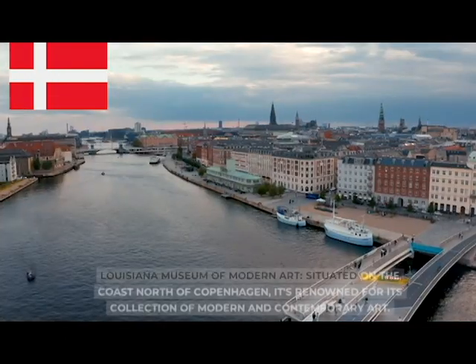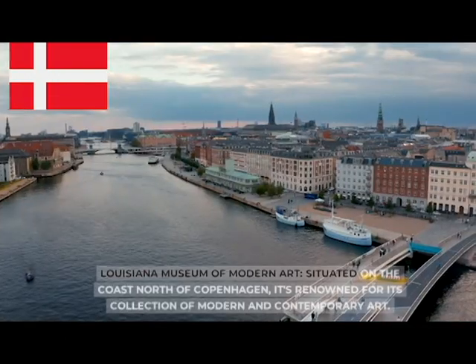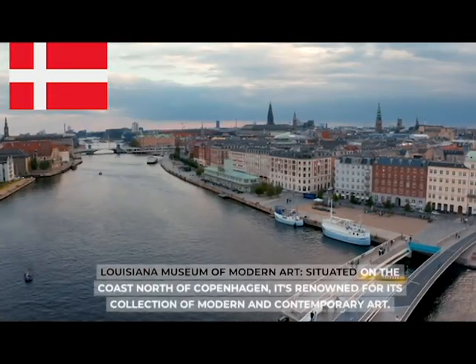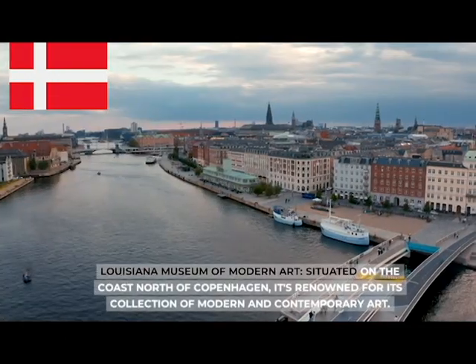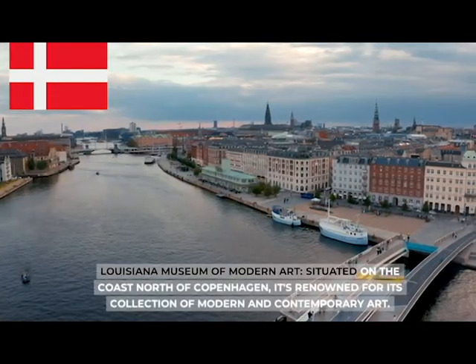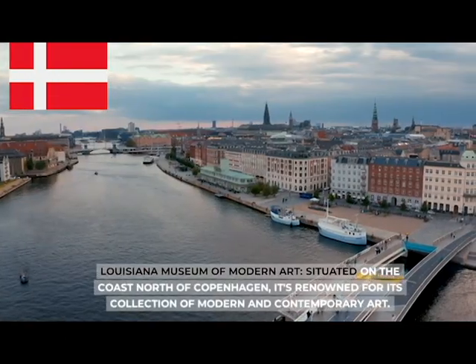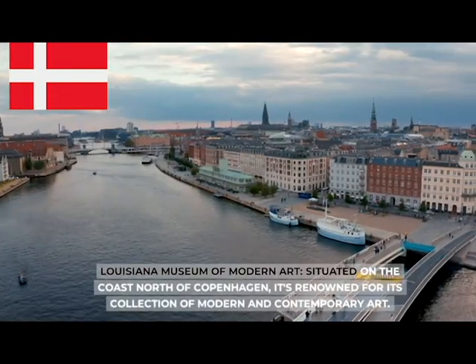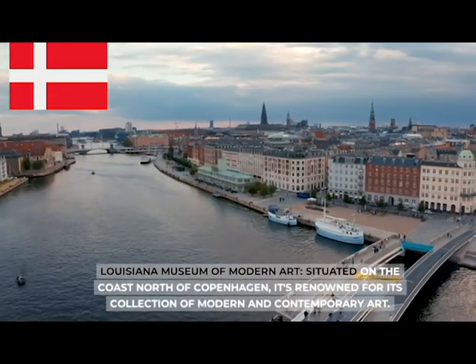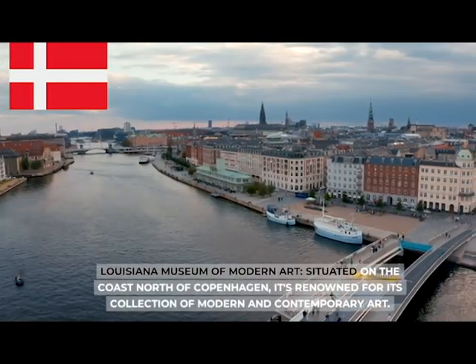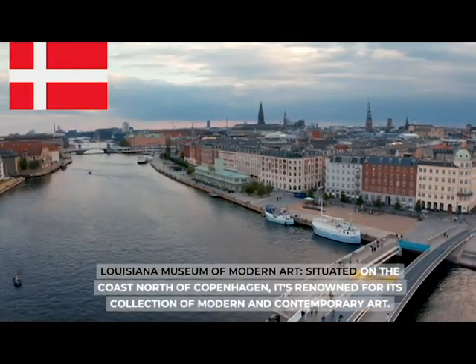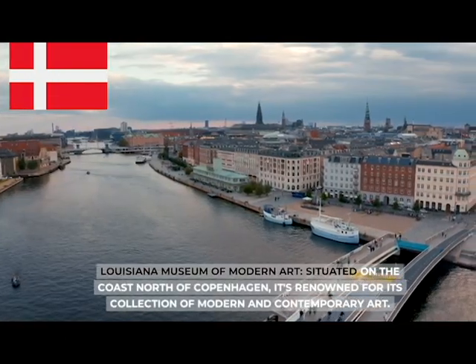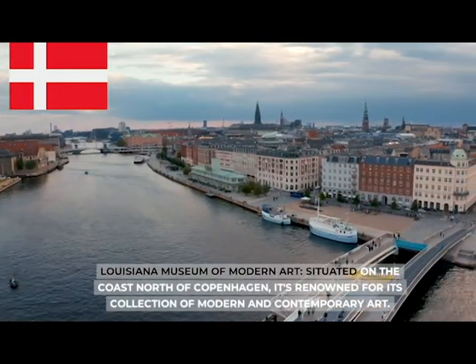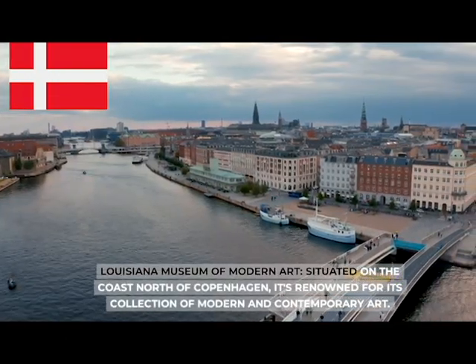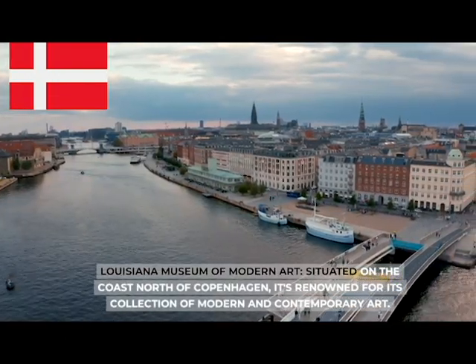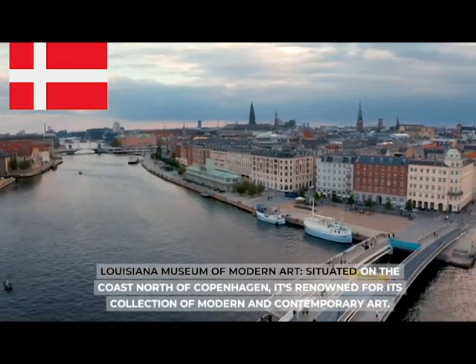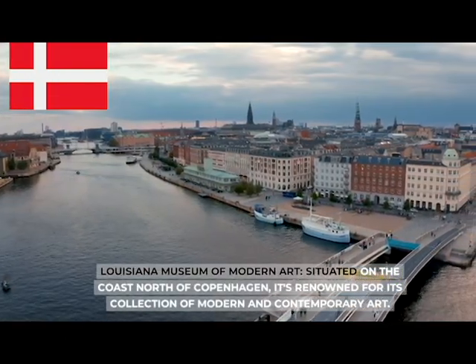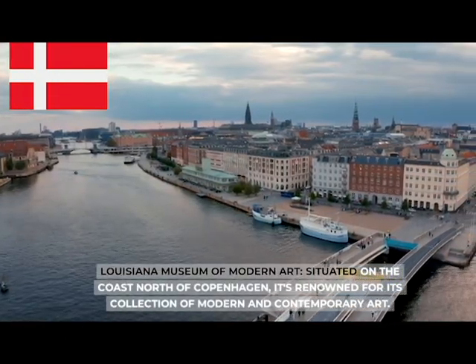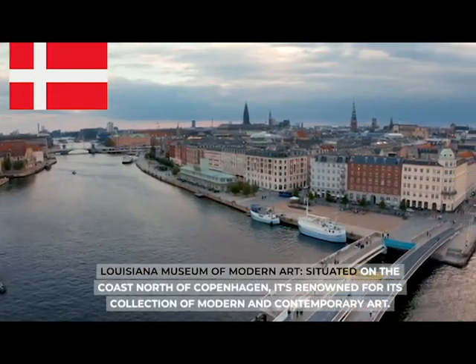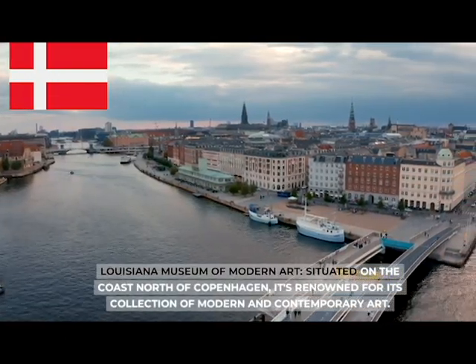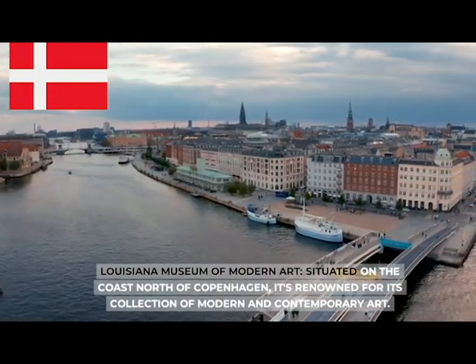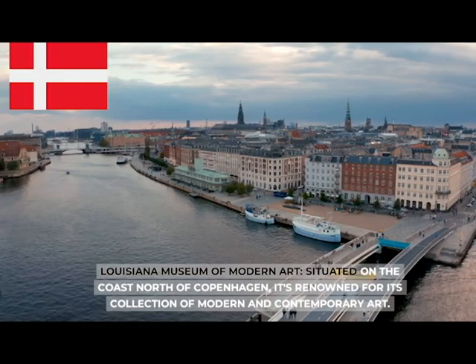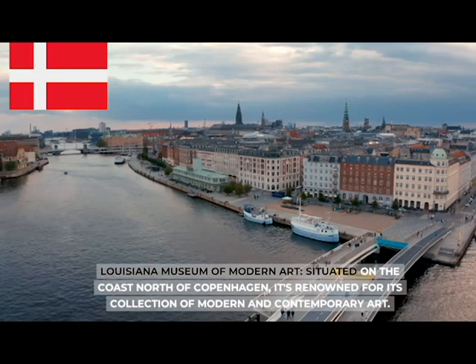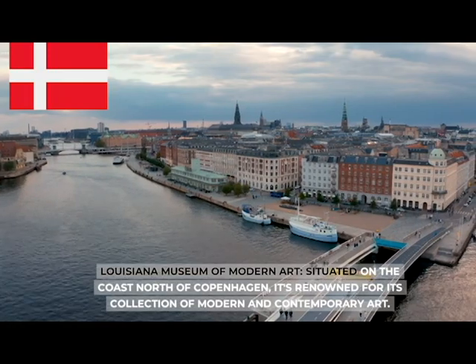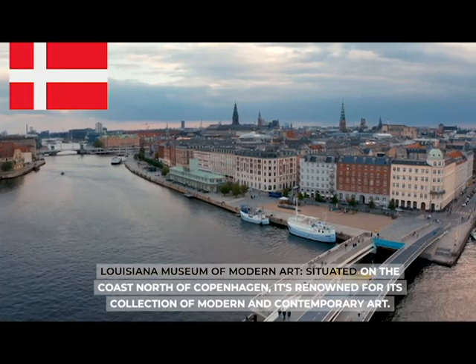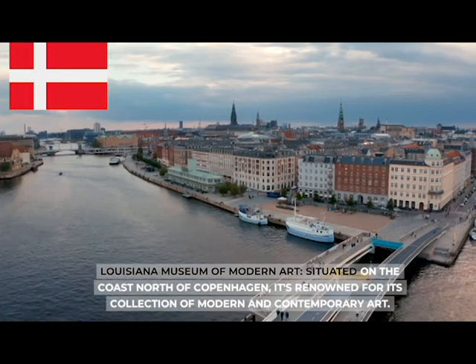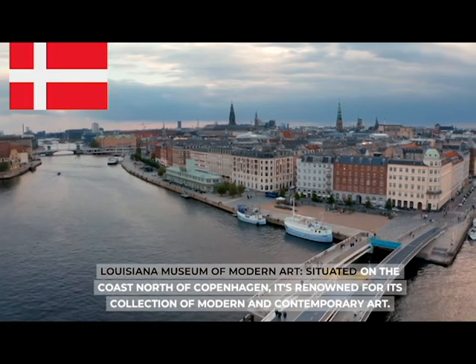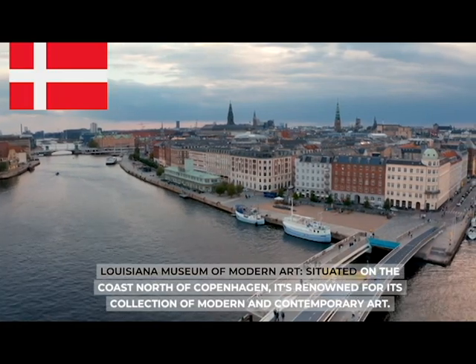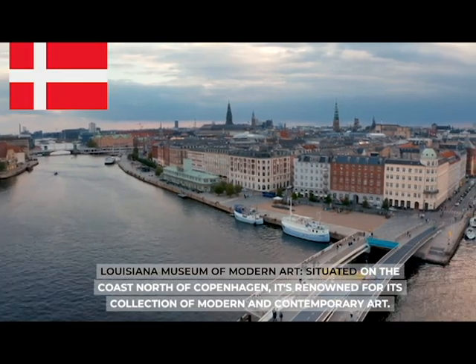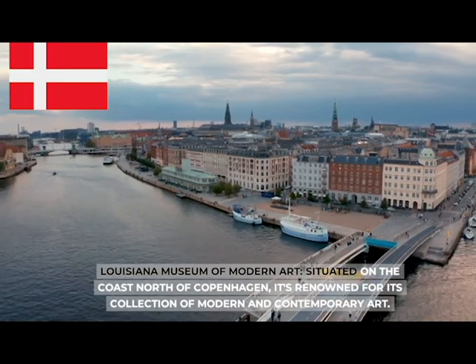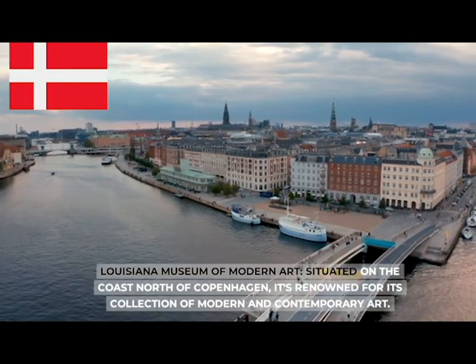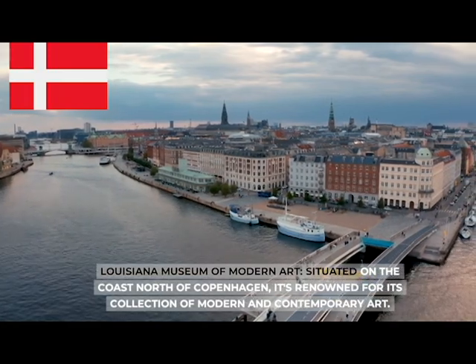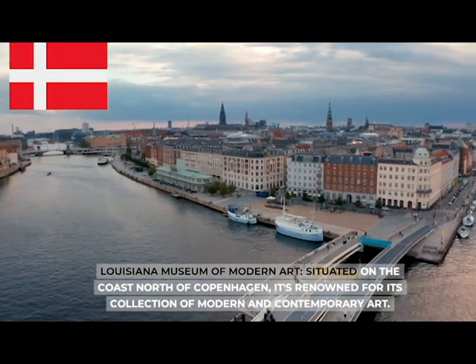The Louisiana Museum of Modern Art, situated on the coast north of Copenhagen, is renowned for its collection of modern and contemporary art.